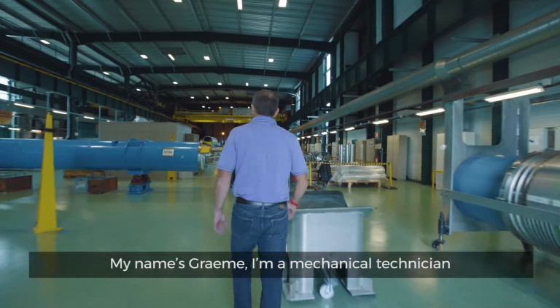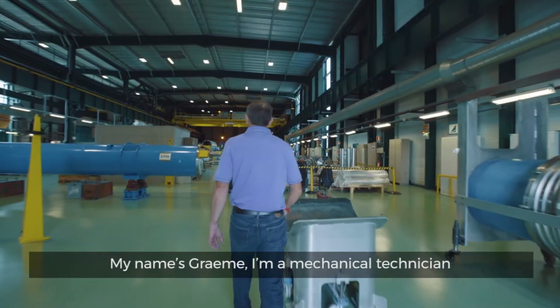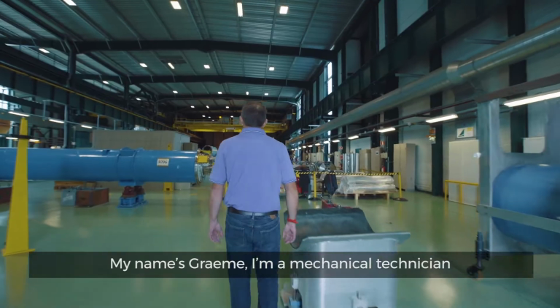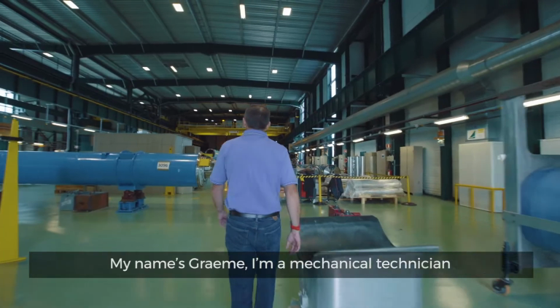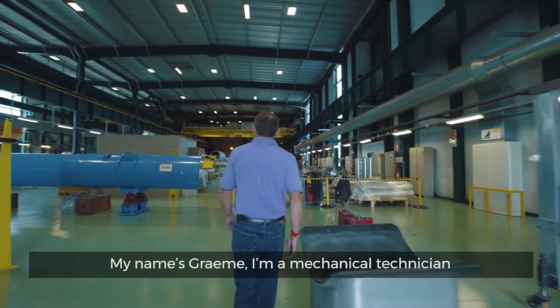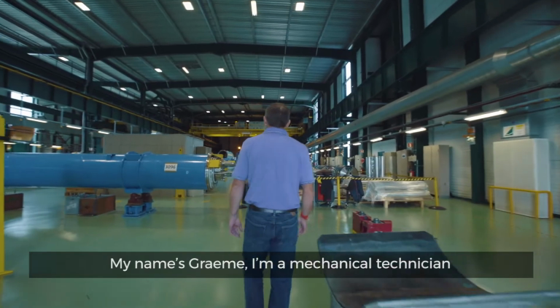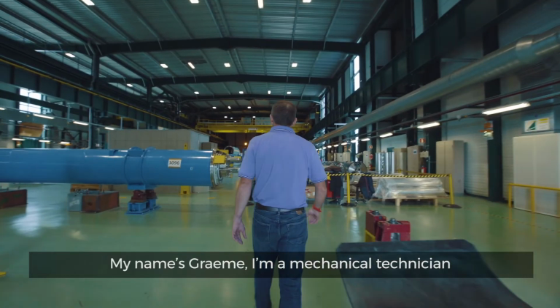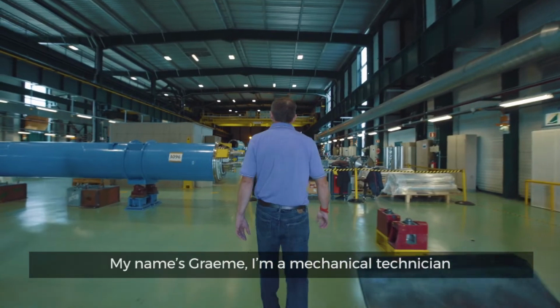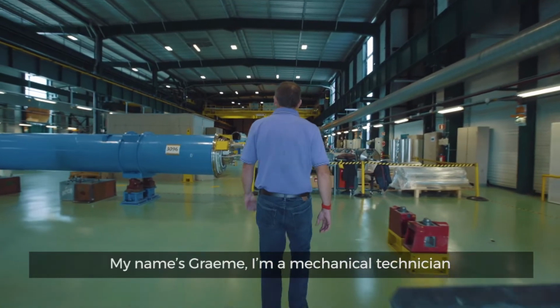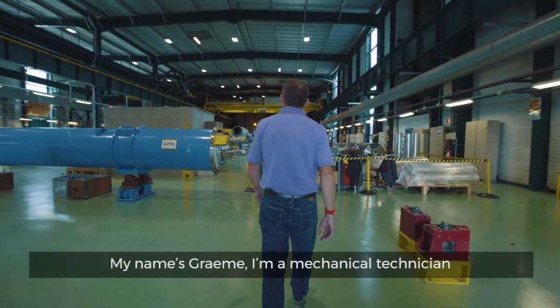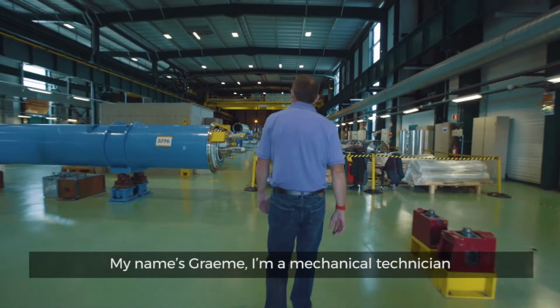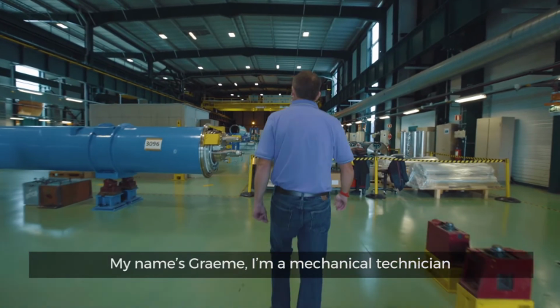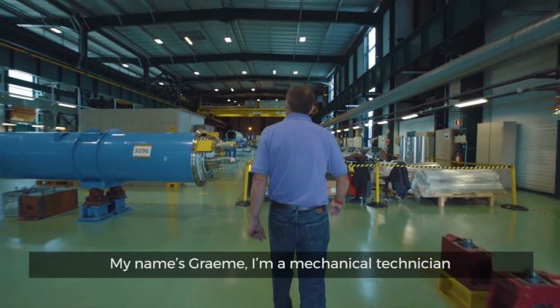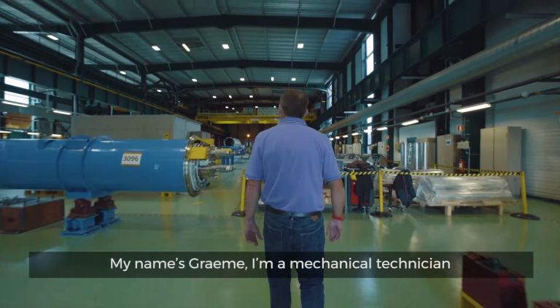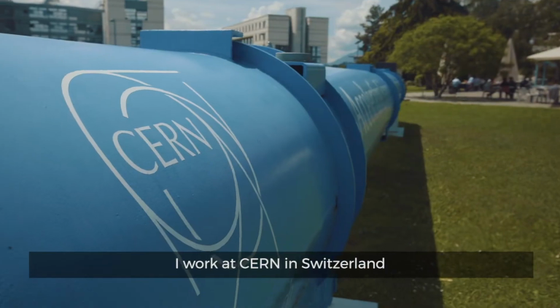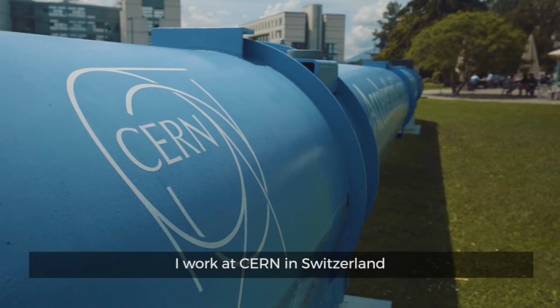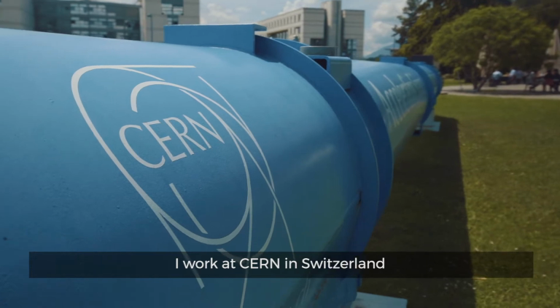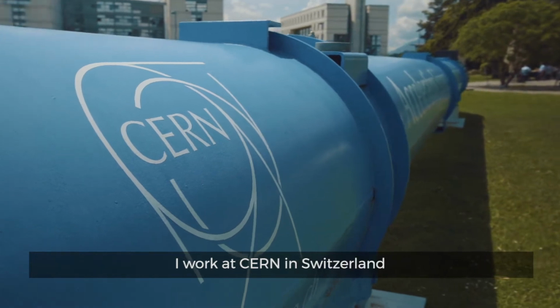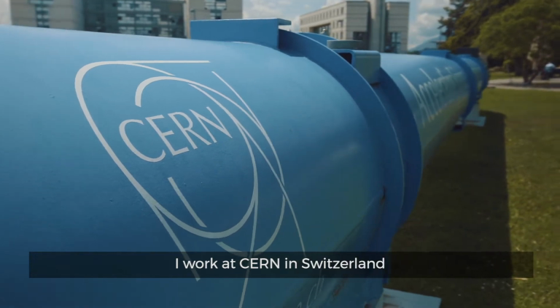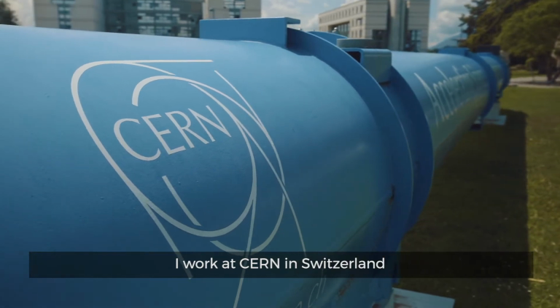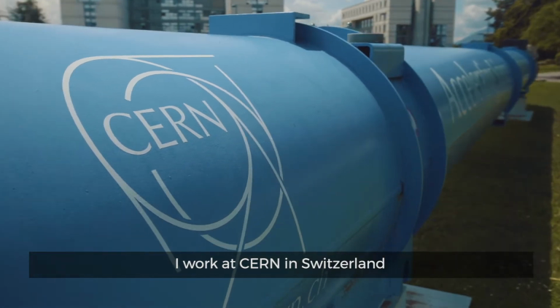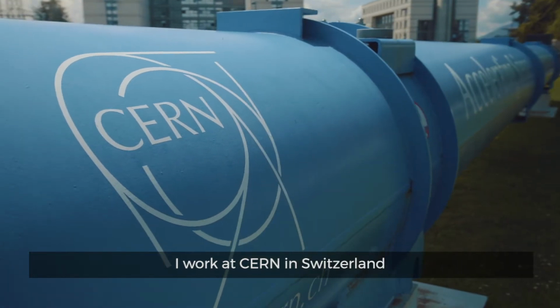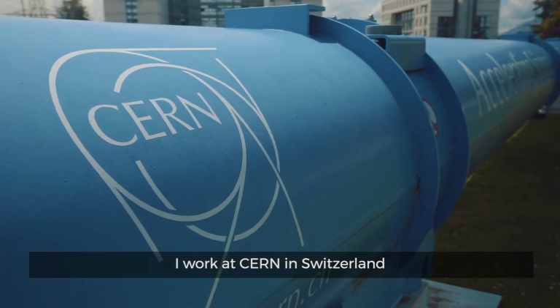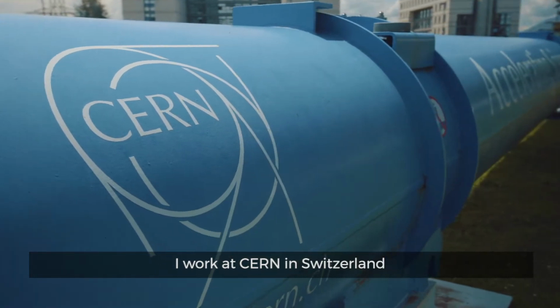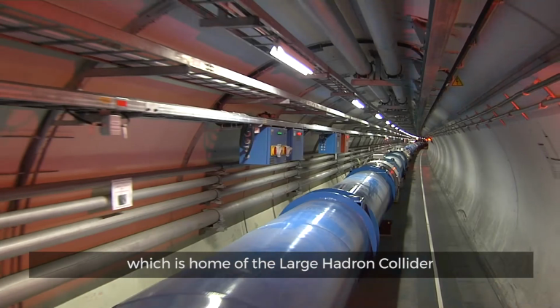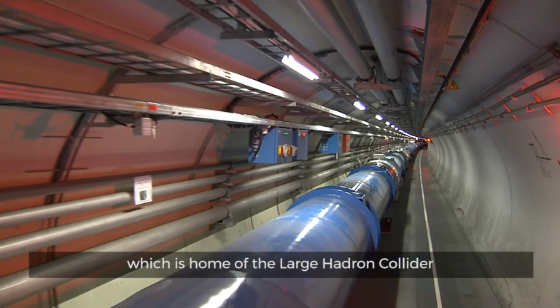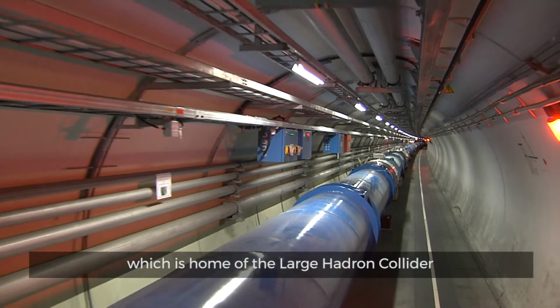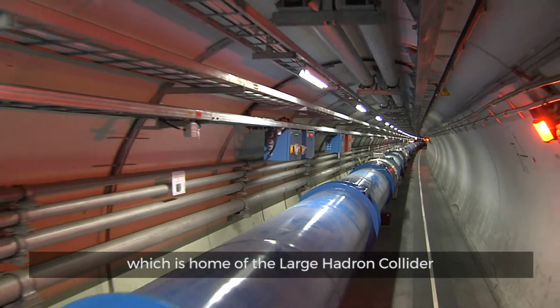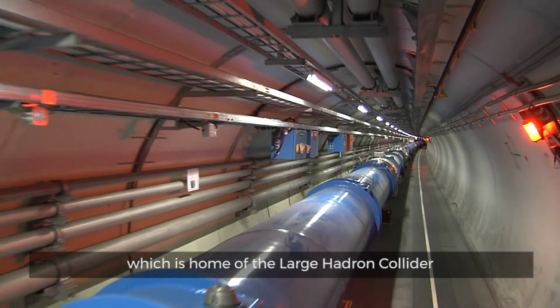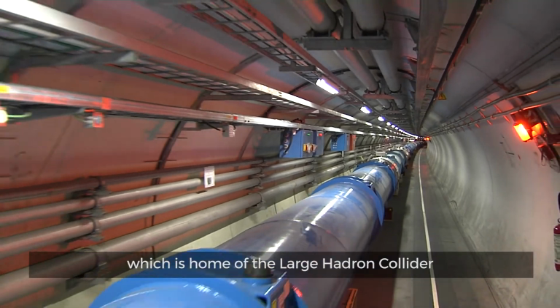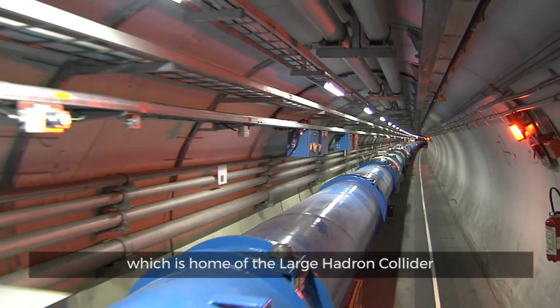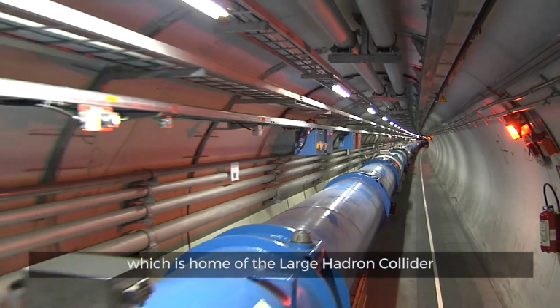My name is Graham. I'm a mechanical technician. I work at CERN in Switzerland, which is home of the Large Hadron Collider.